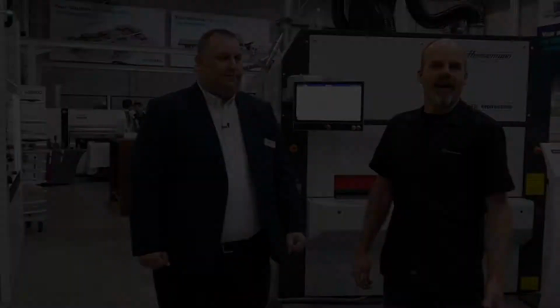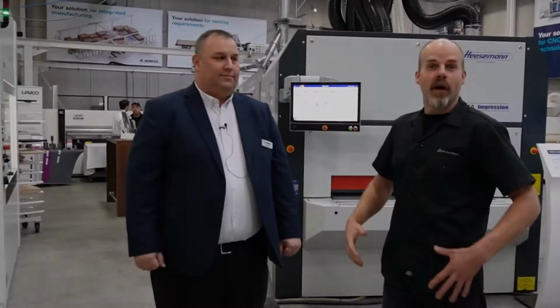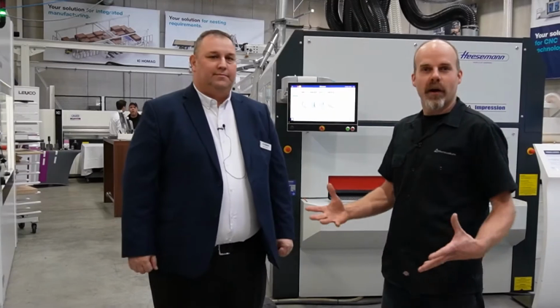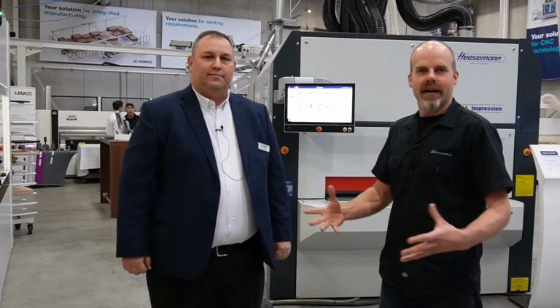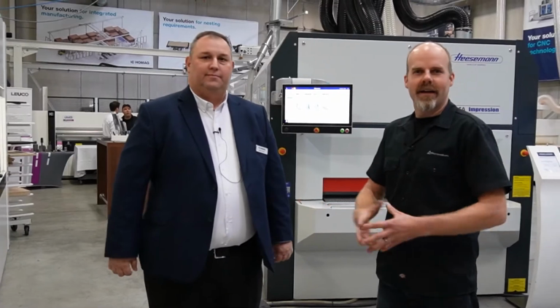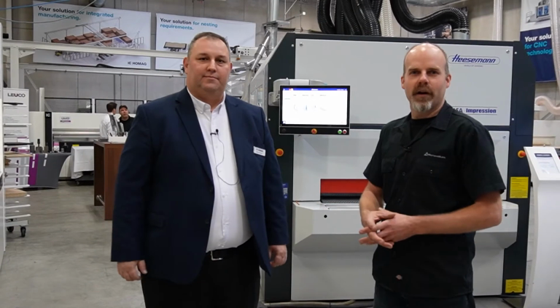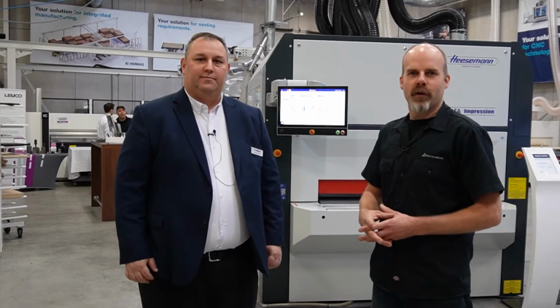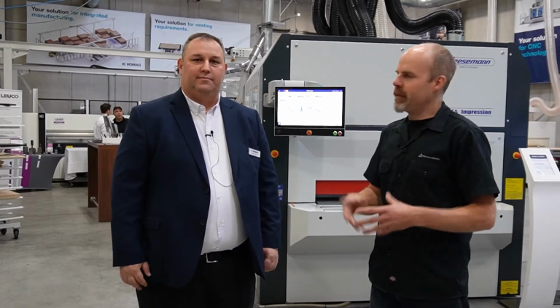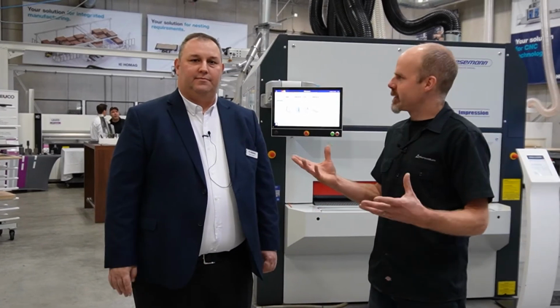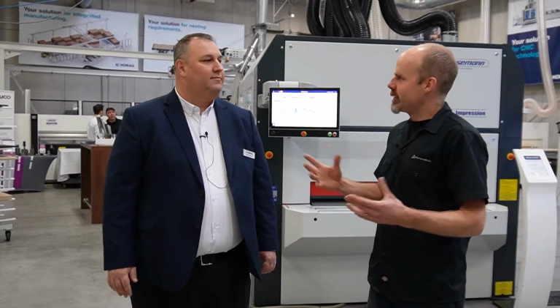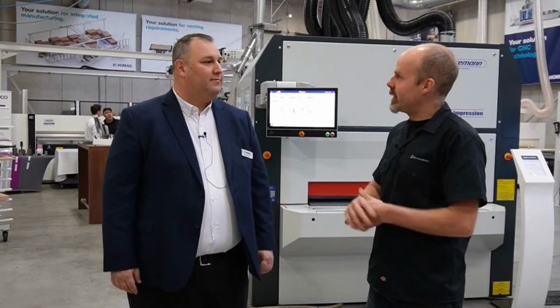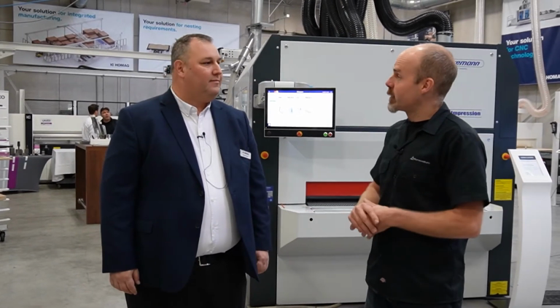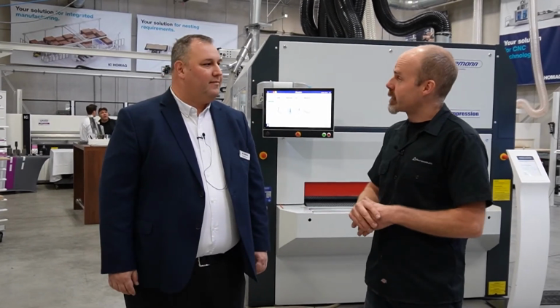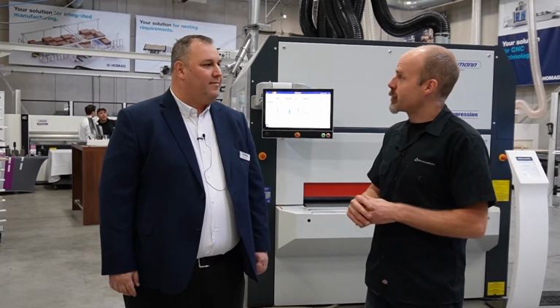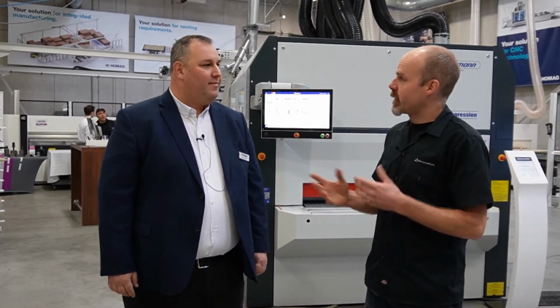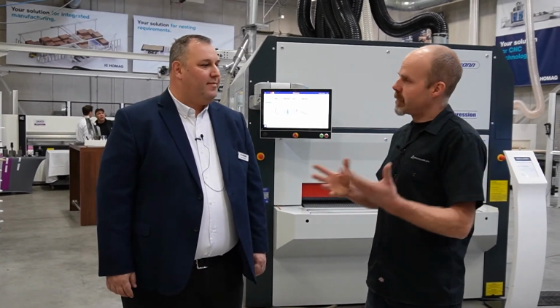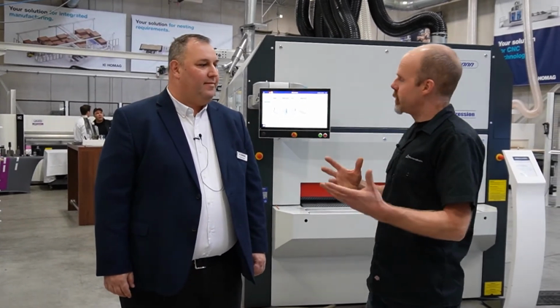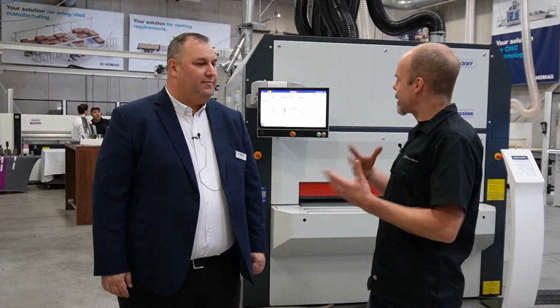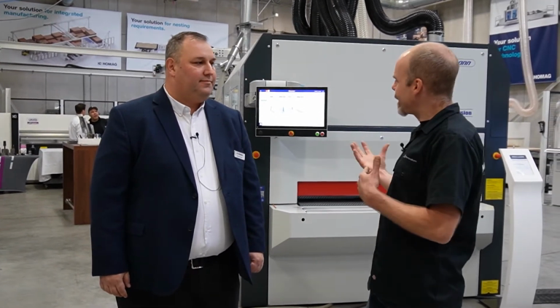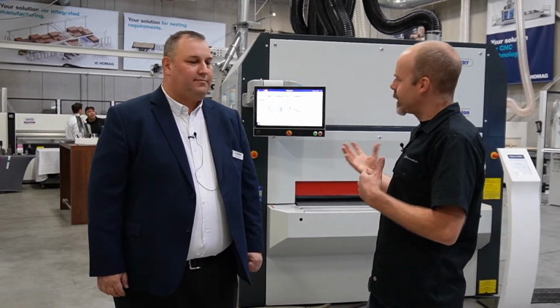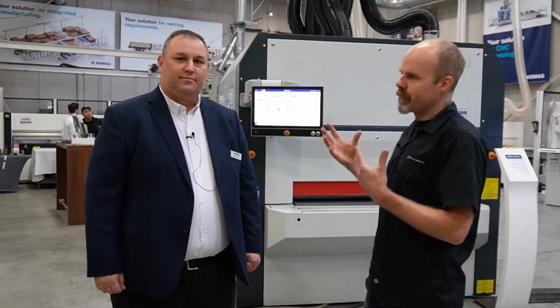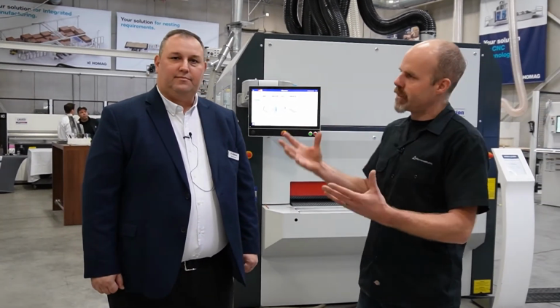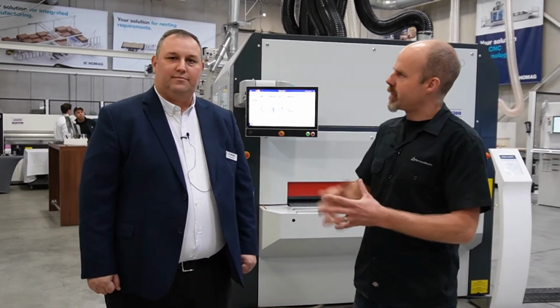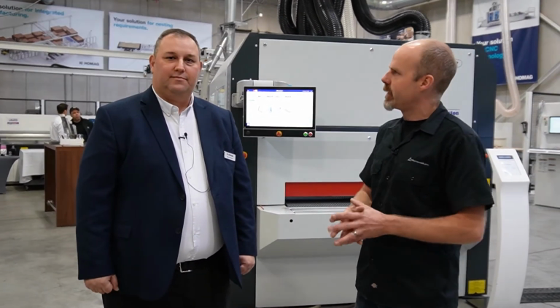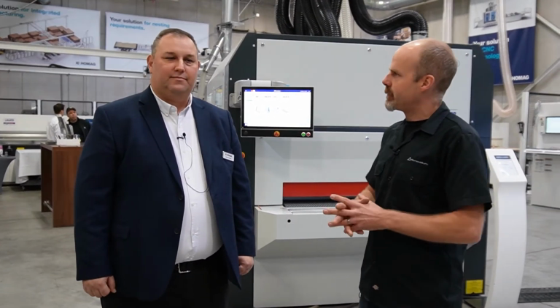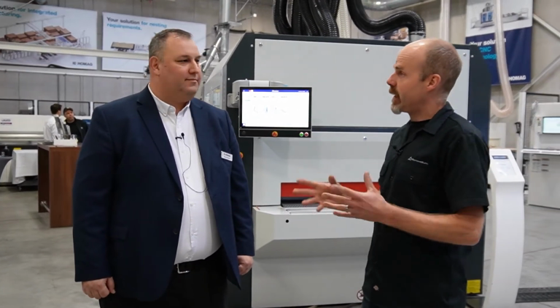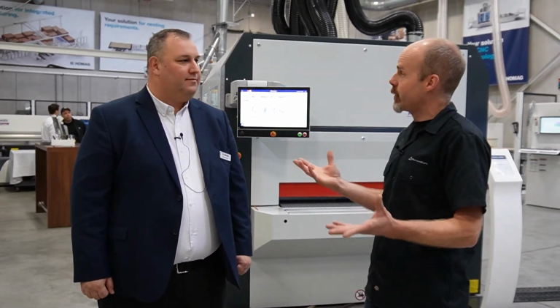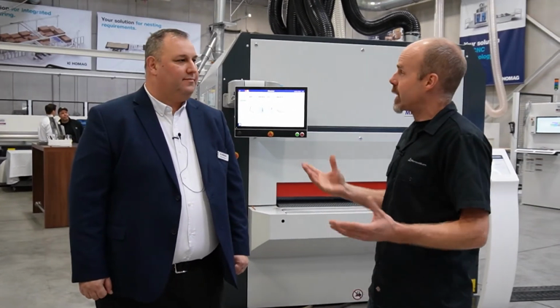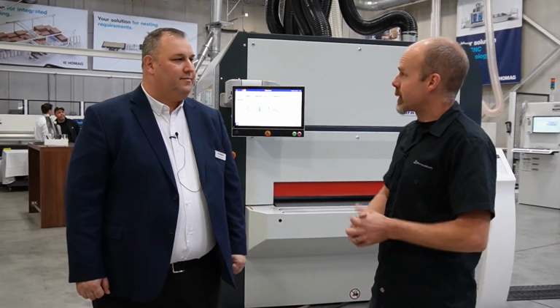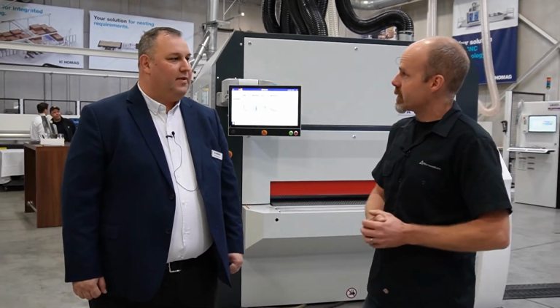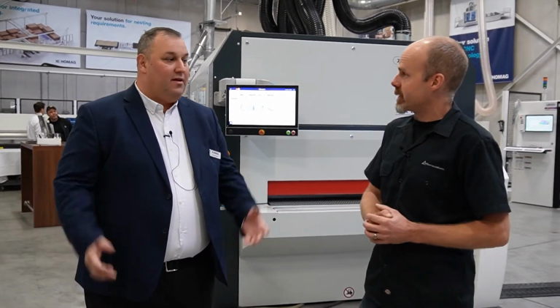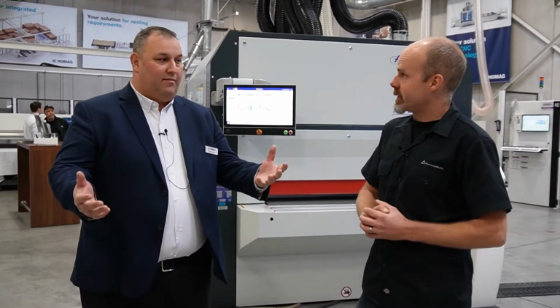We're here with Moose, and he's going to walk us through a little bit about sanding and finishing and those aspects of the business.